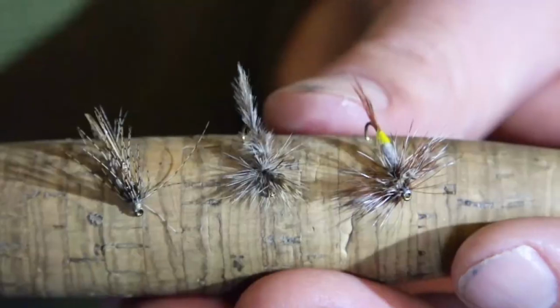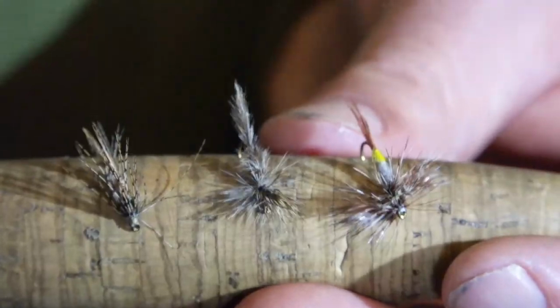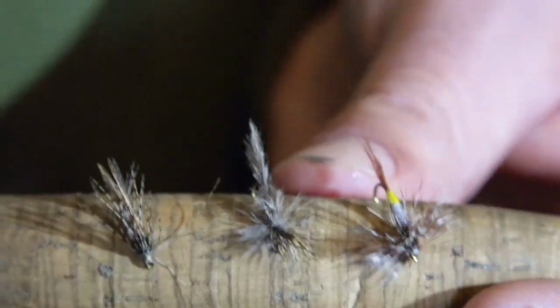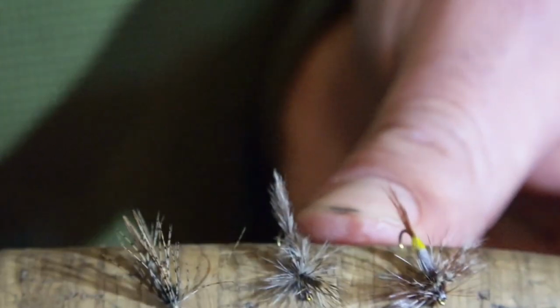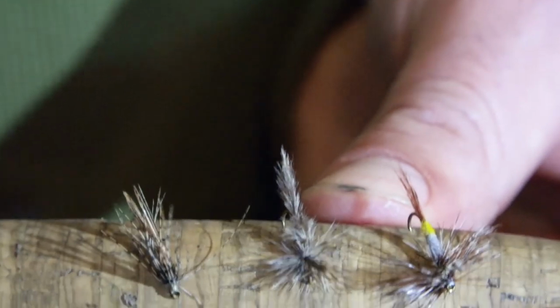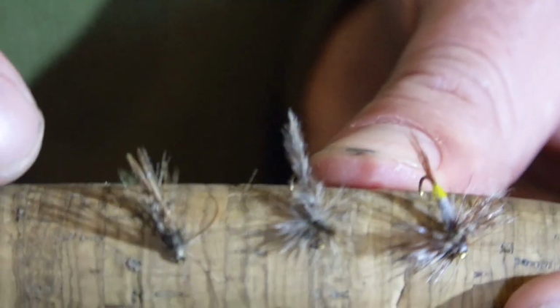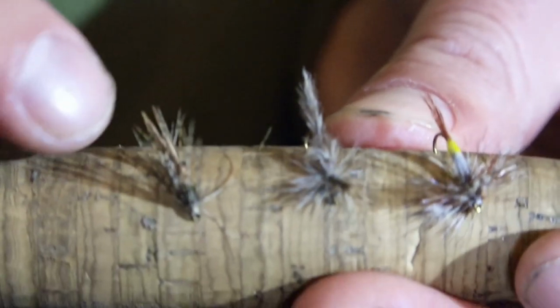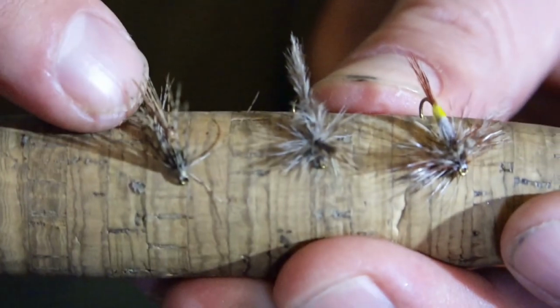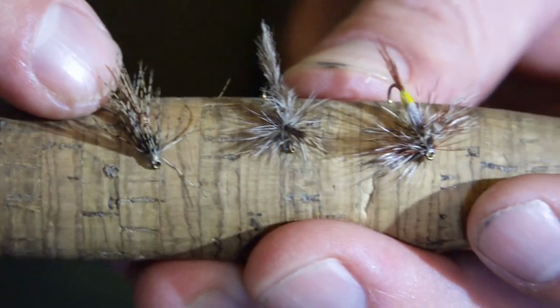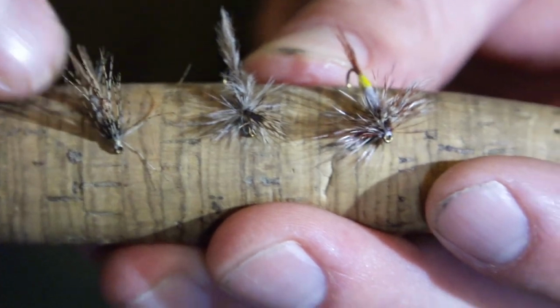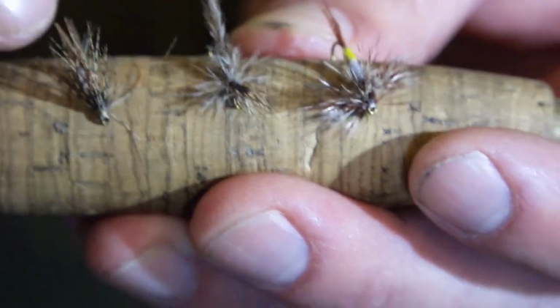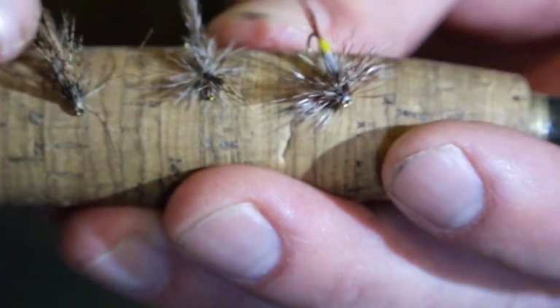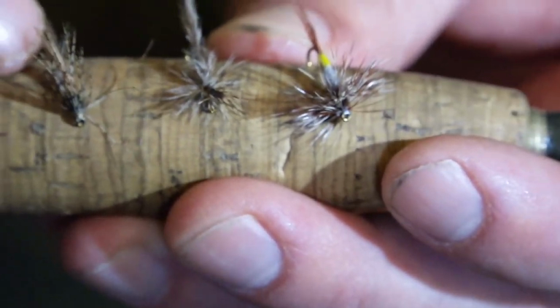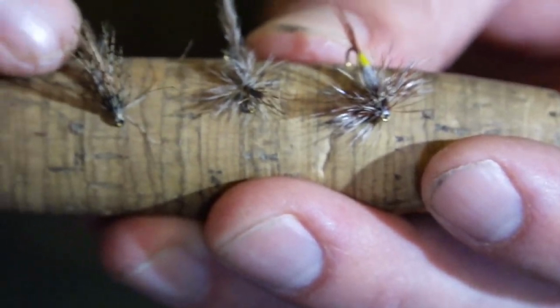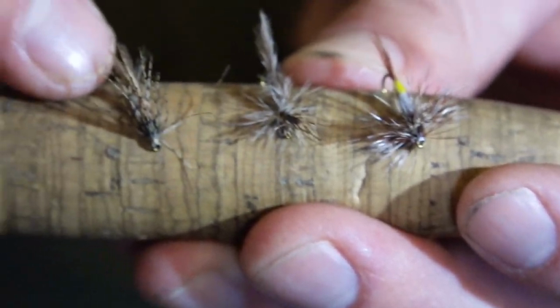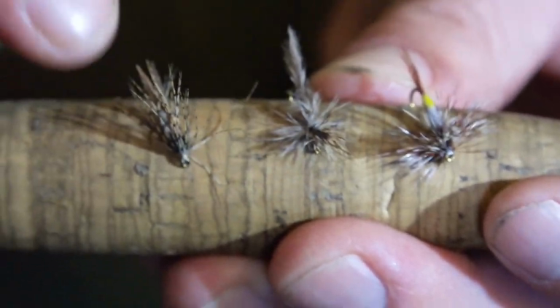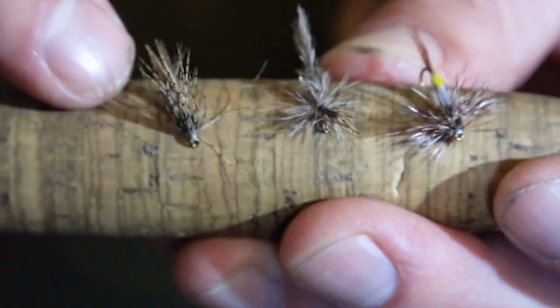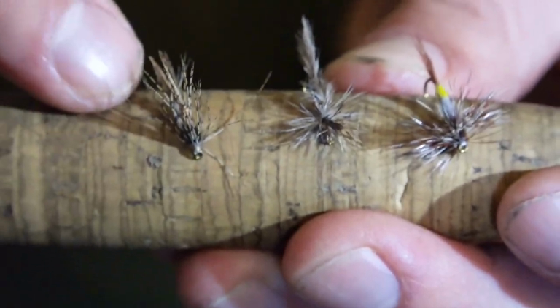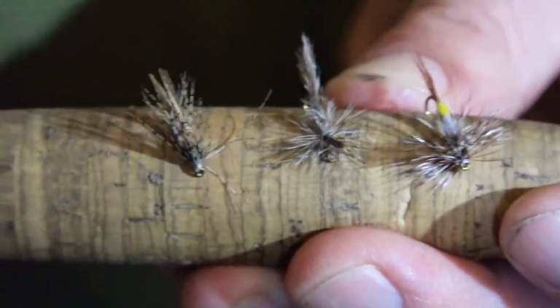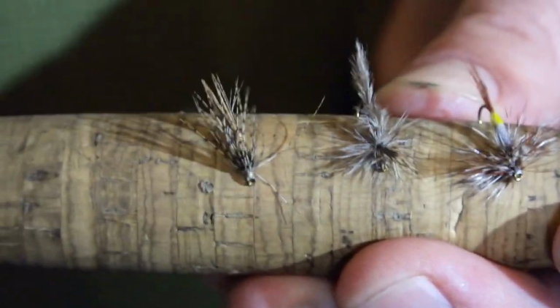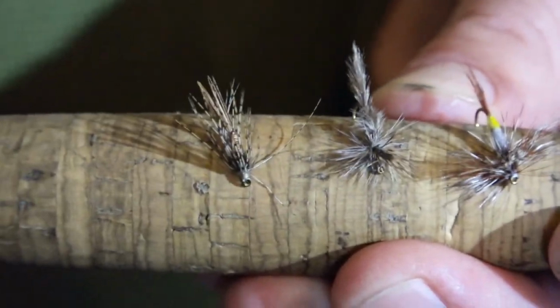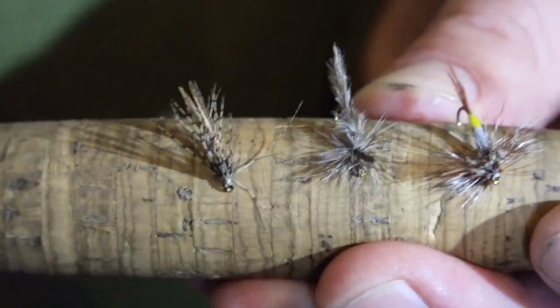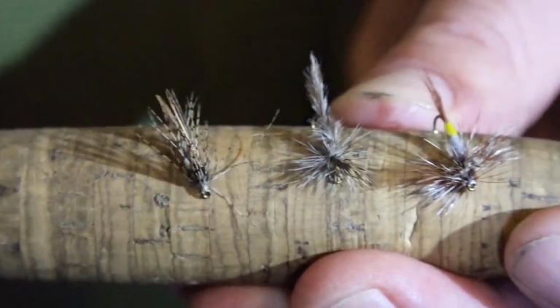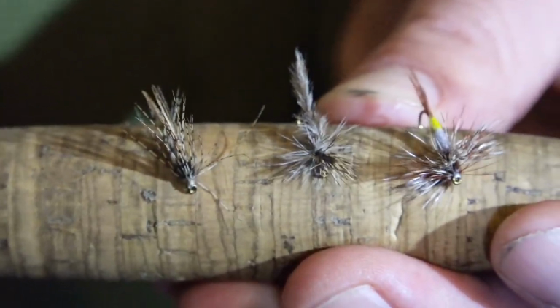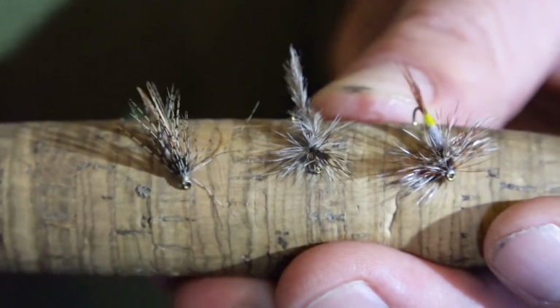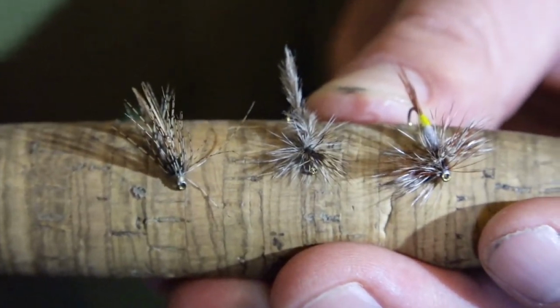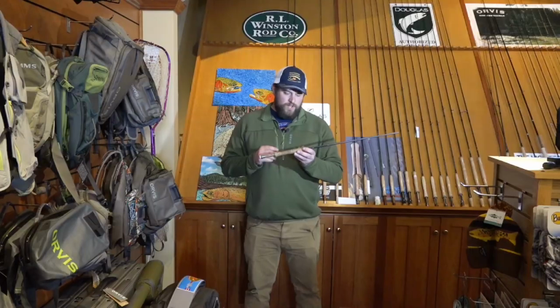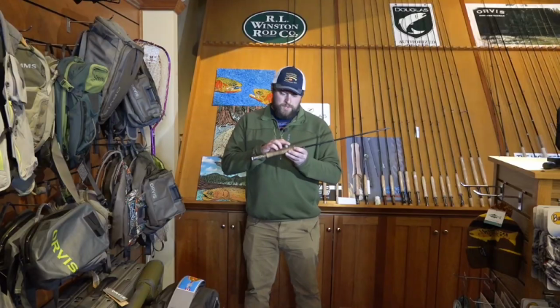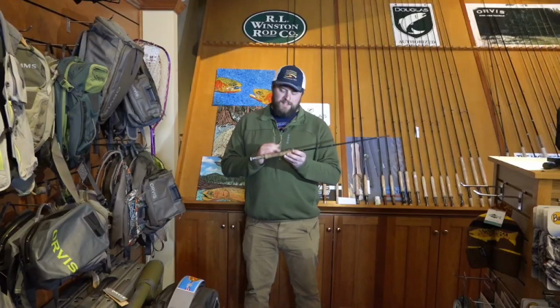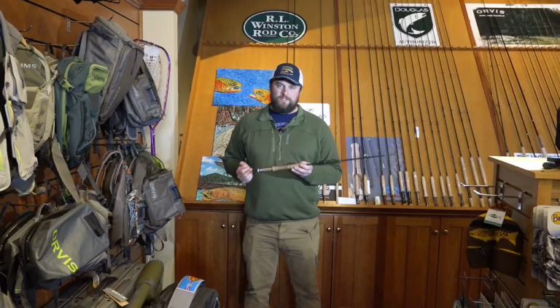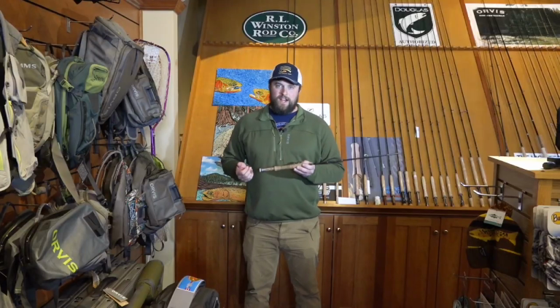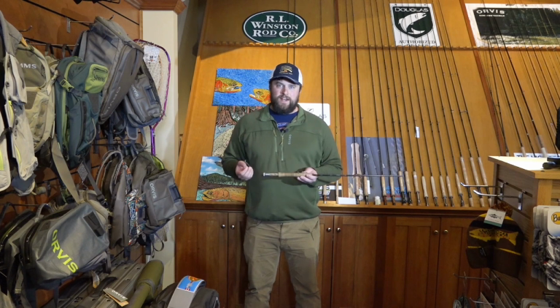If they're eating underwater, barely under the surface, that's a good time to fish the soft hackle.